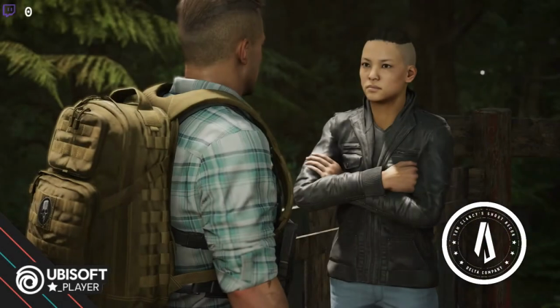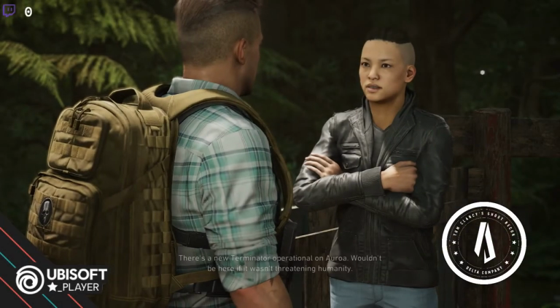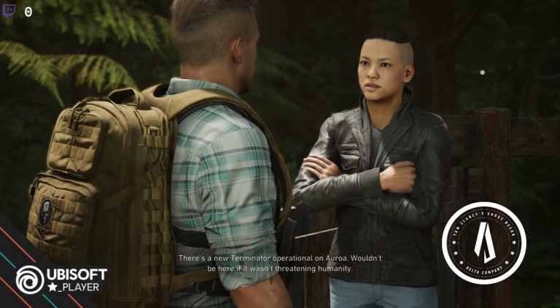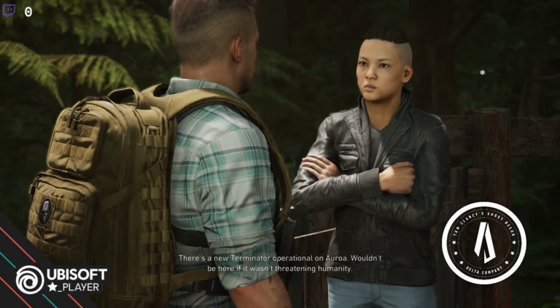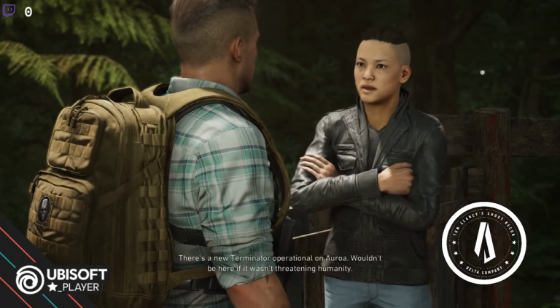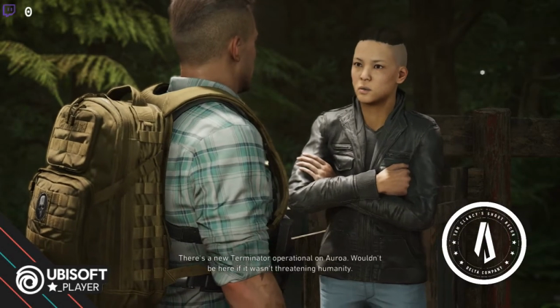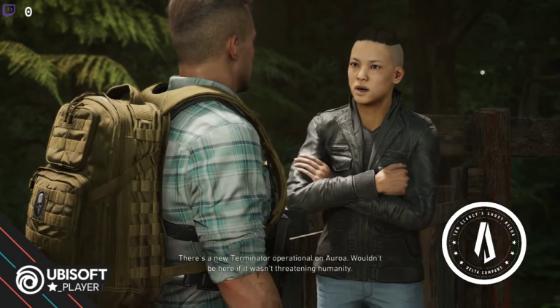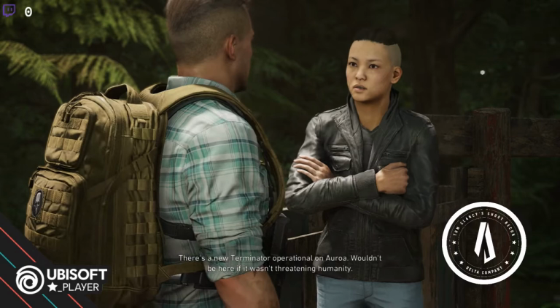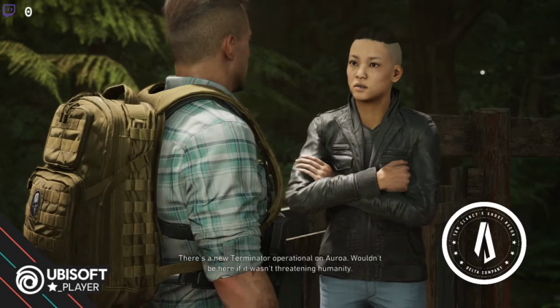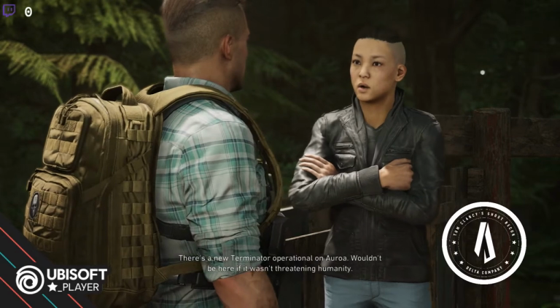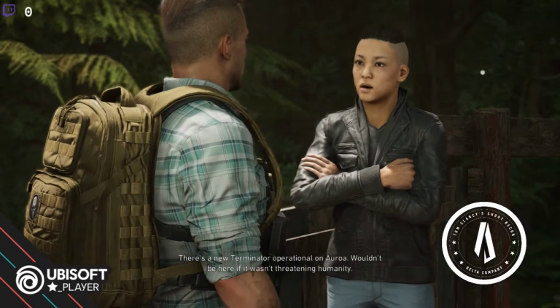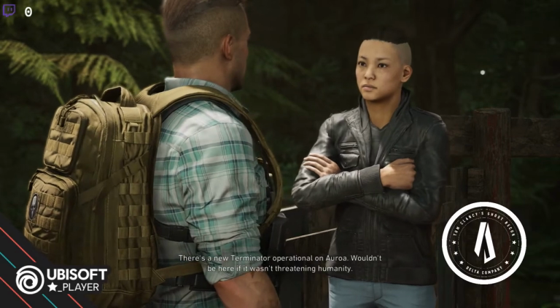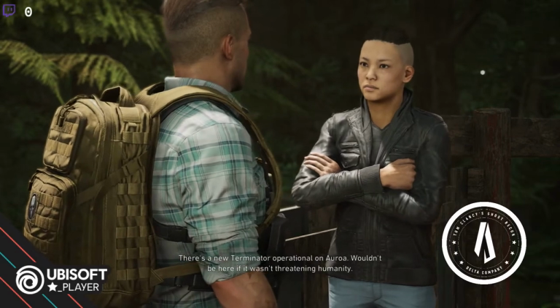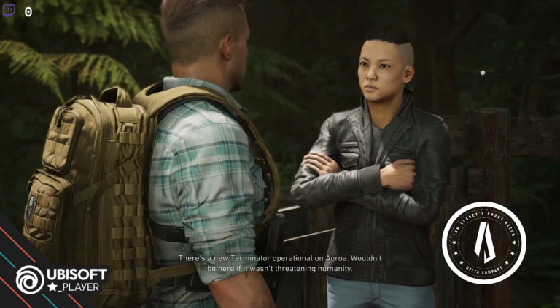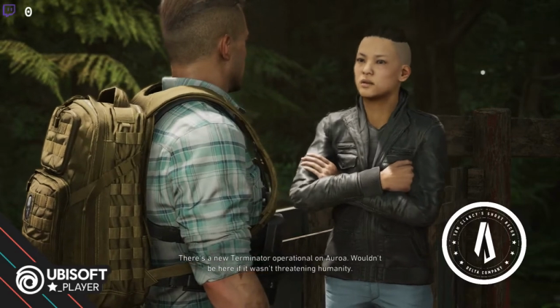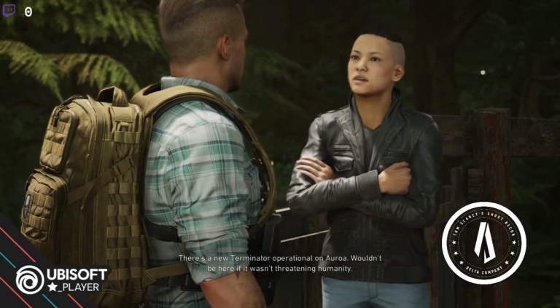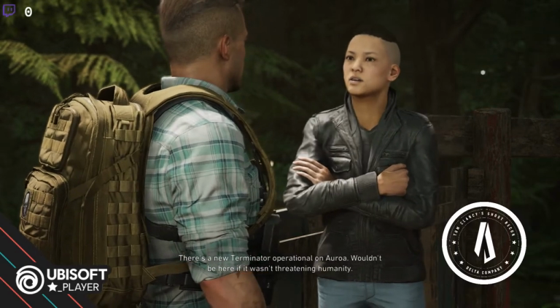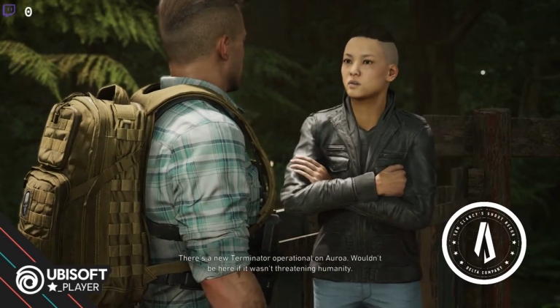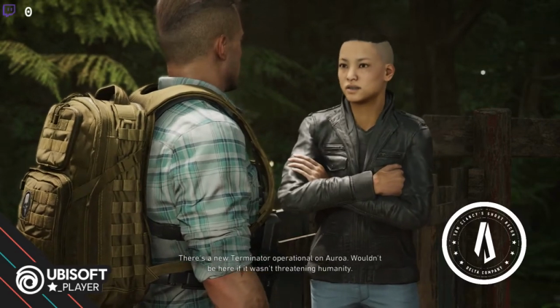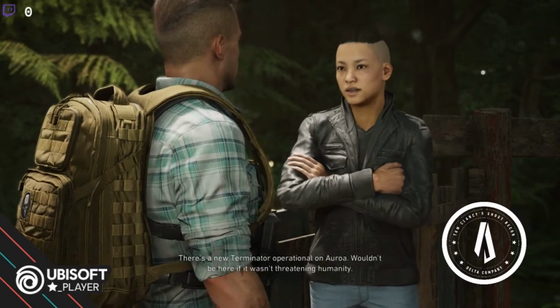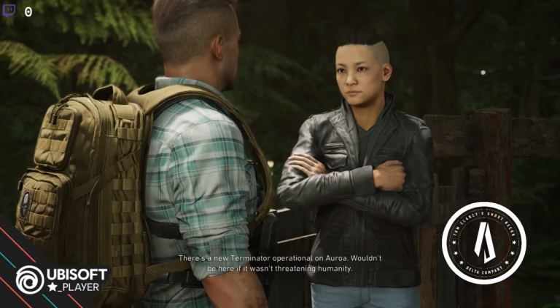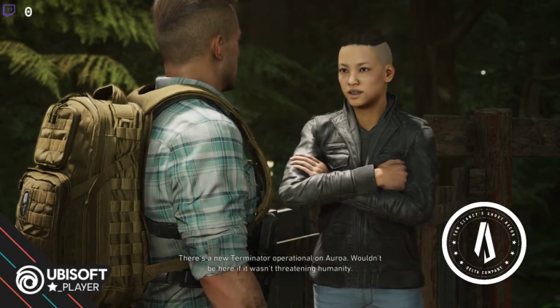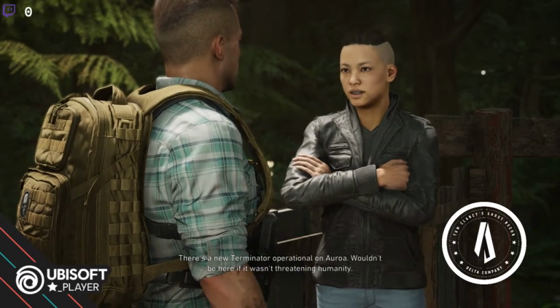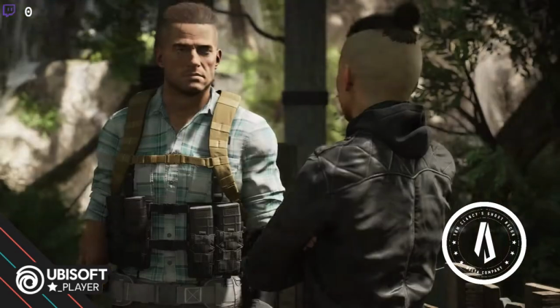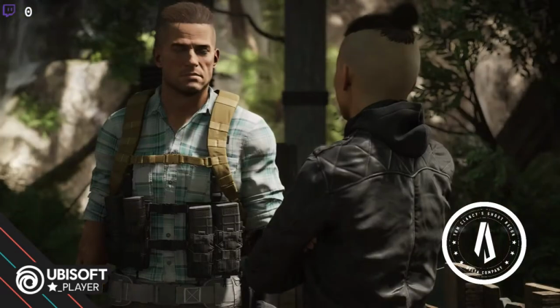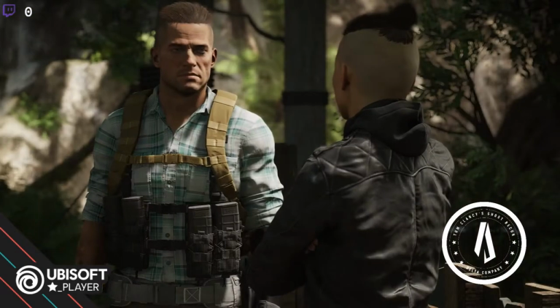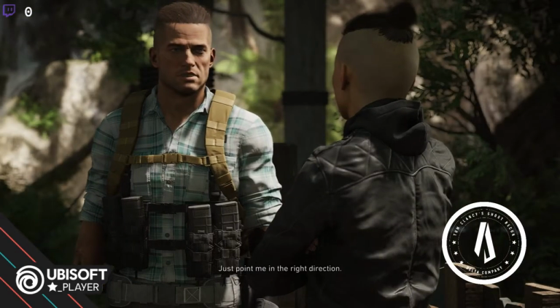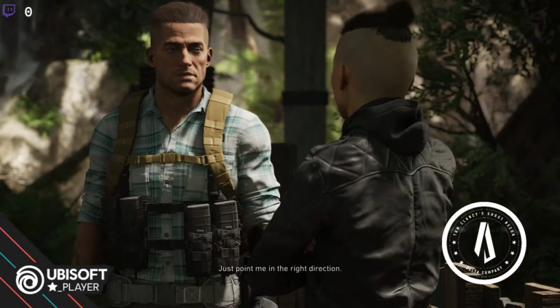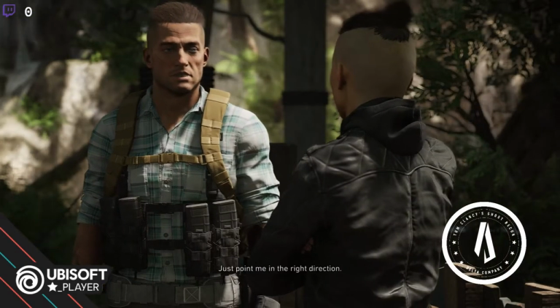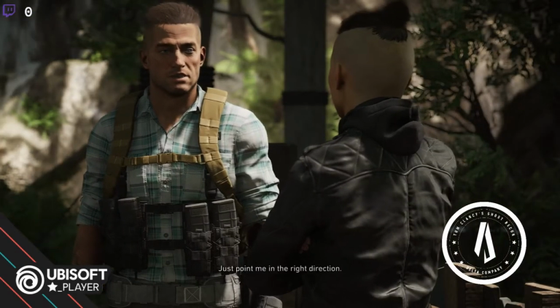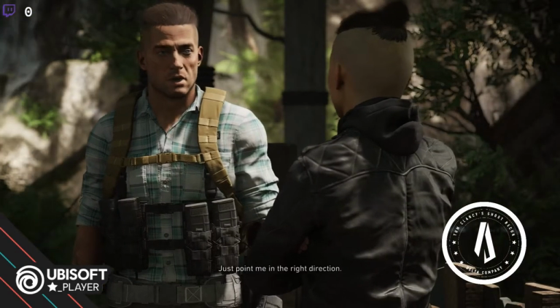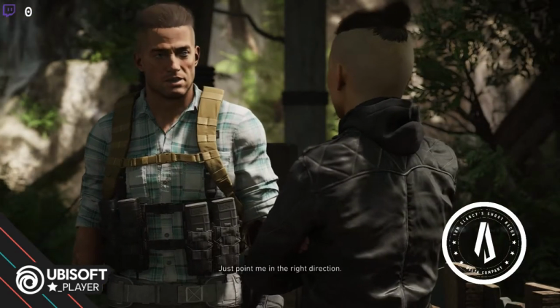There's a new Terminator operational on Auroa. Wouldn't be here if it wasn't threatening humanity. Just point me in the right direction.